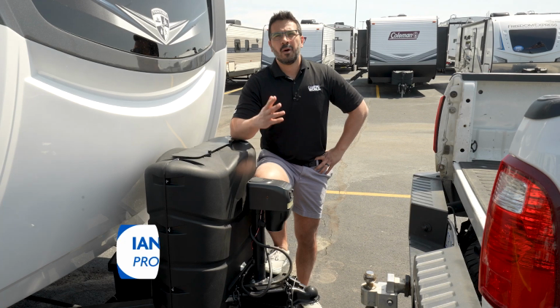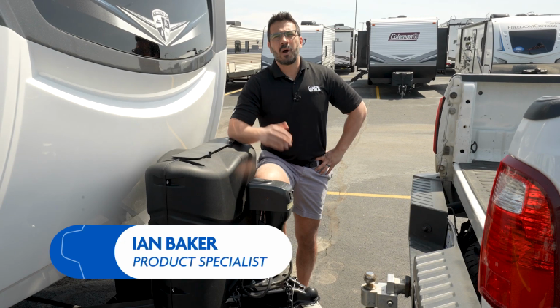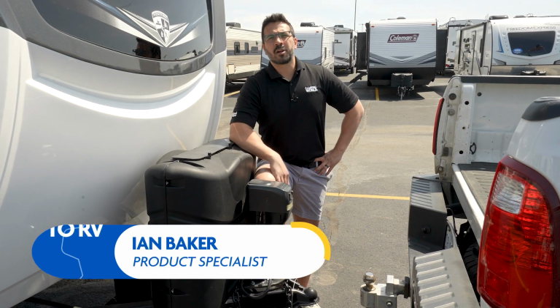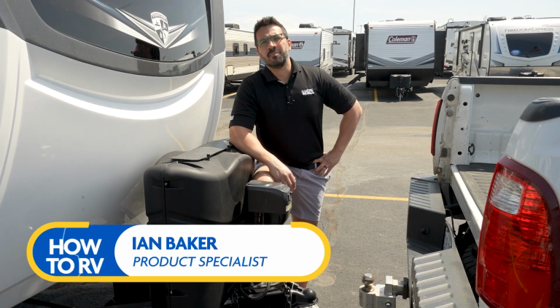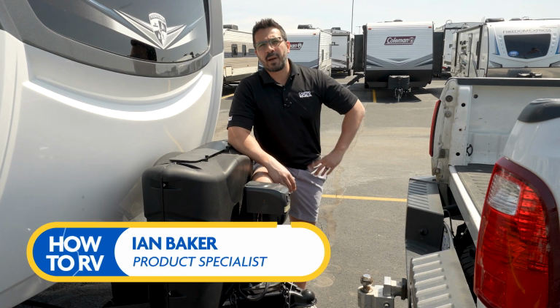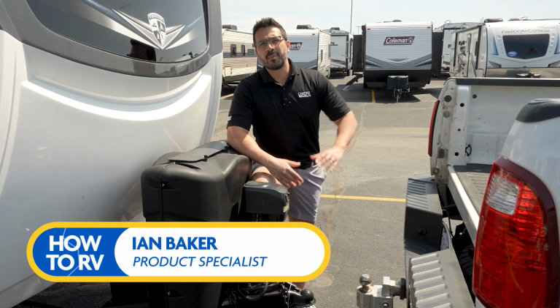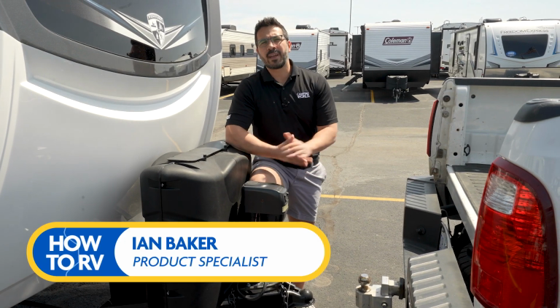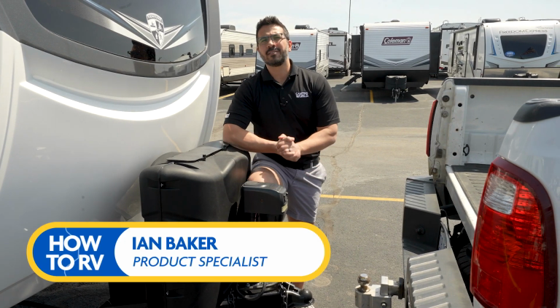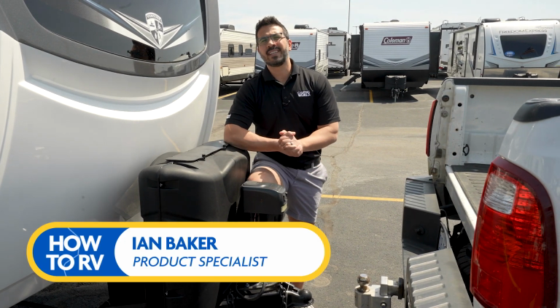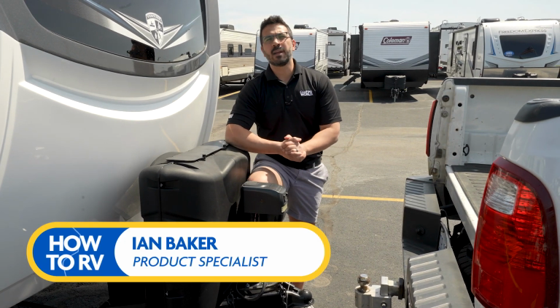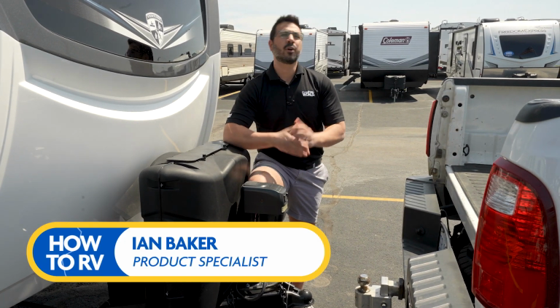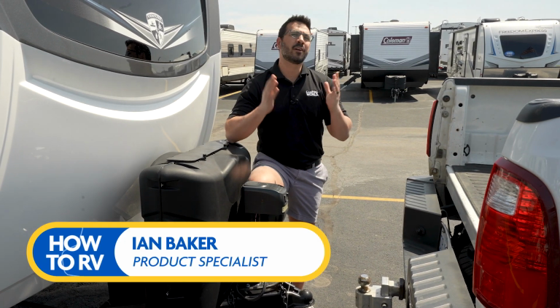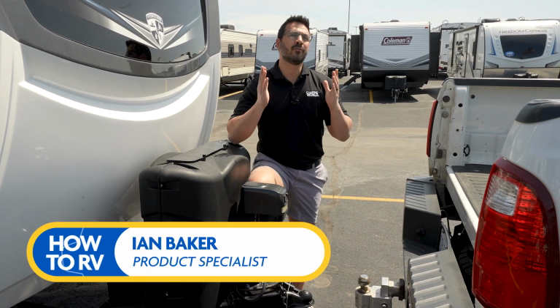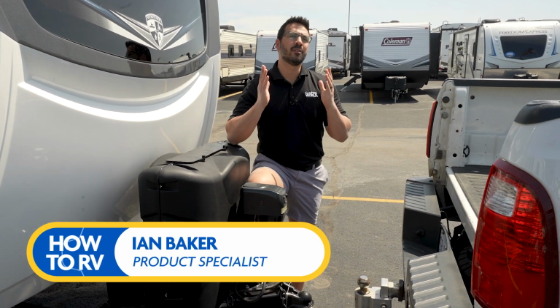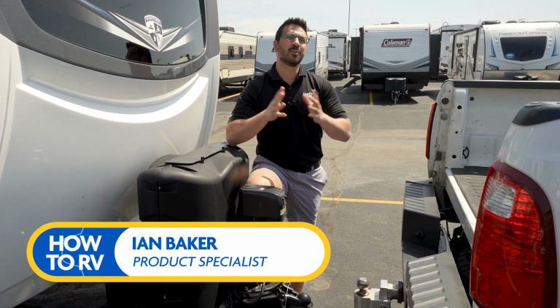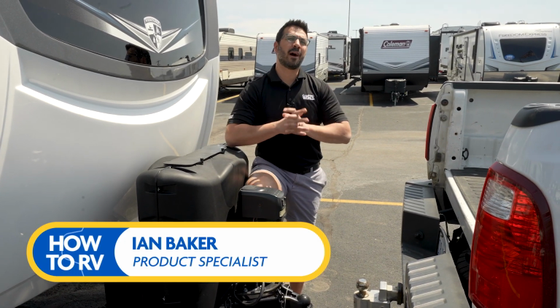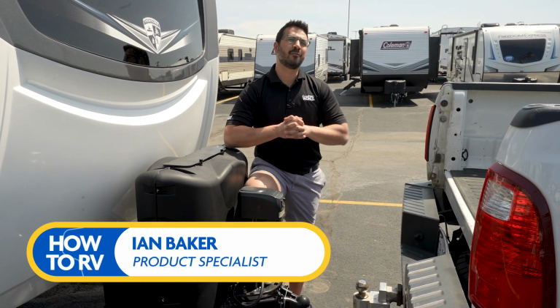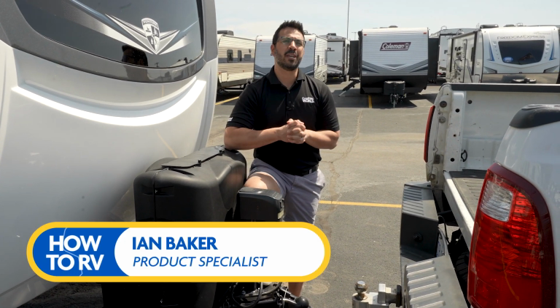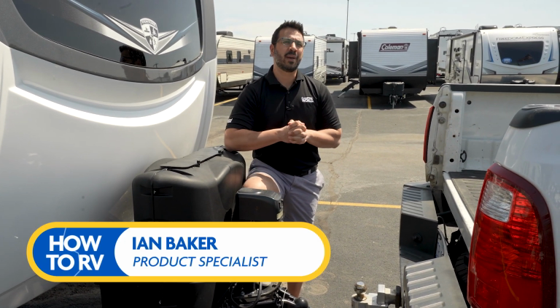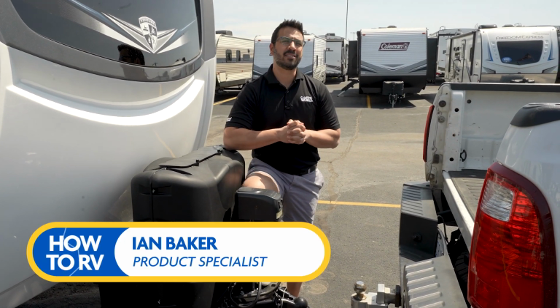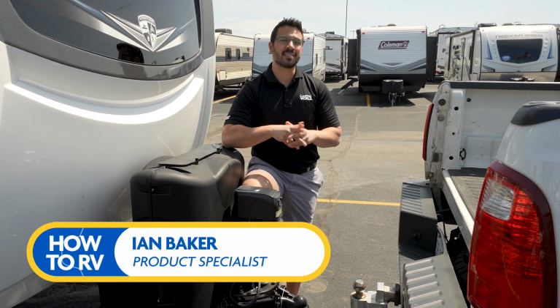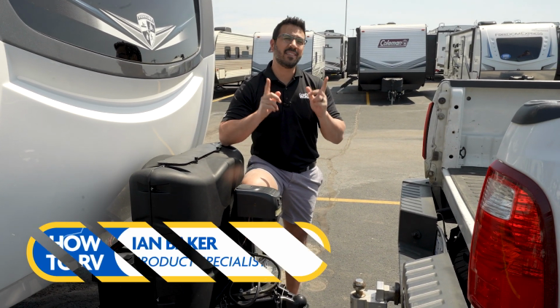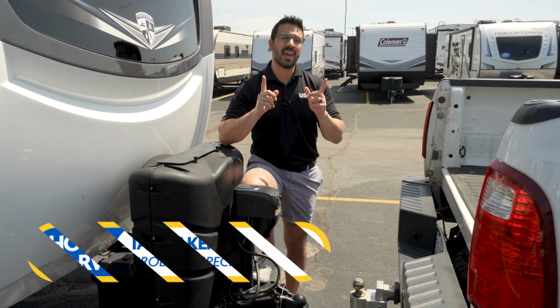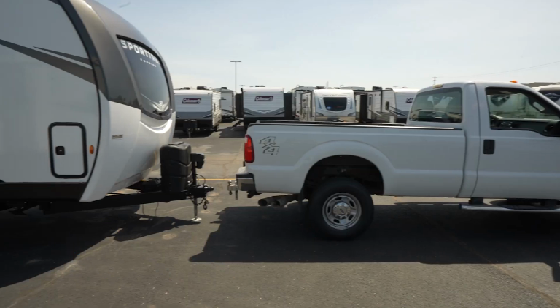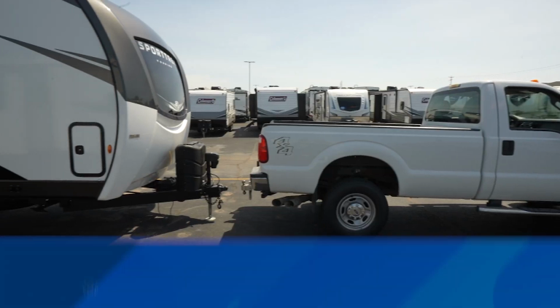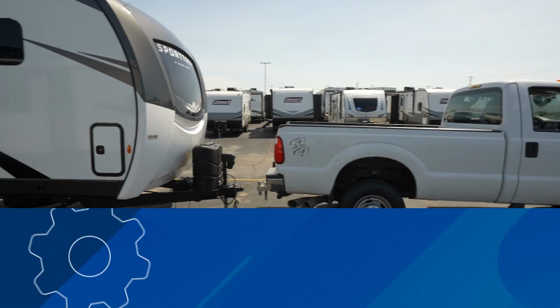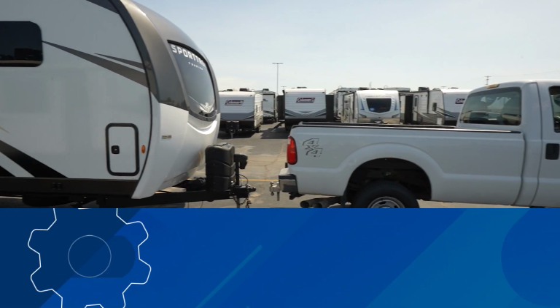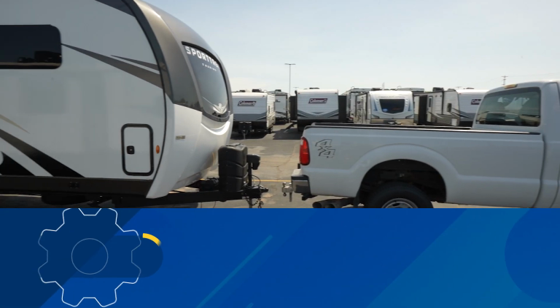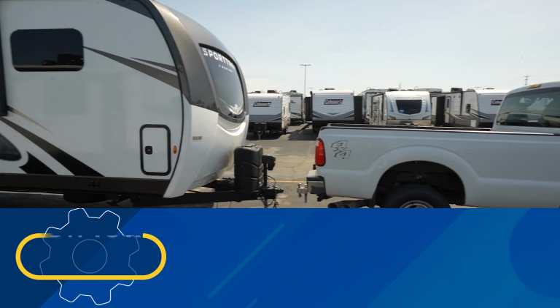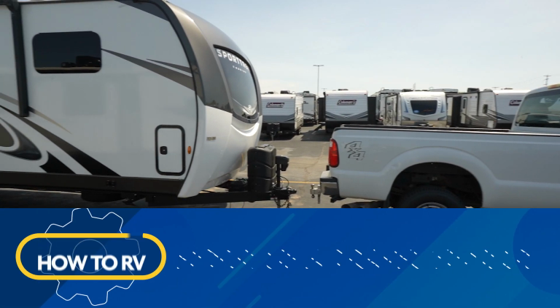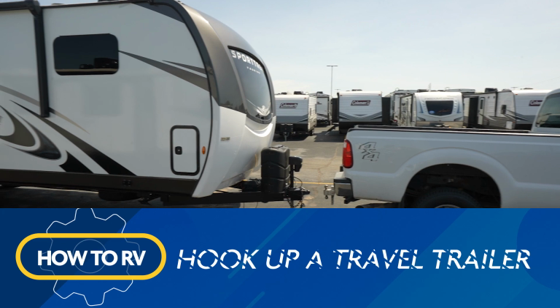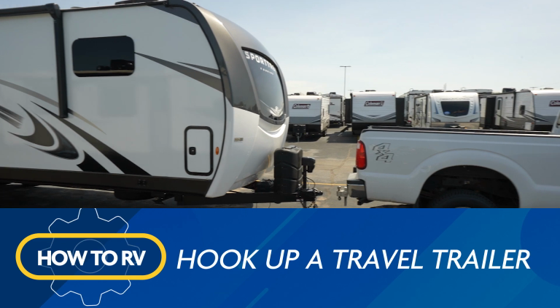Welcome, I'm Ian Baker and today we're going to cover some RVing basics, and that is hooking up a travel trailer.